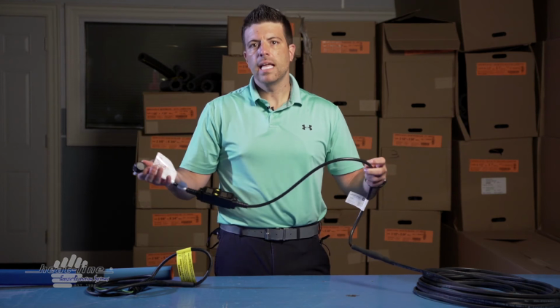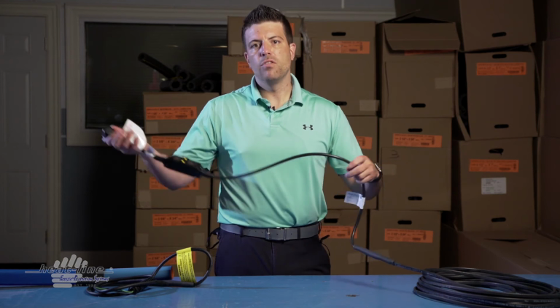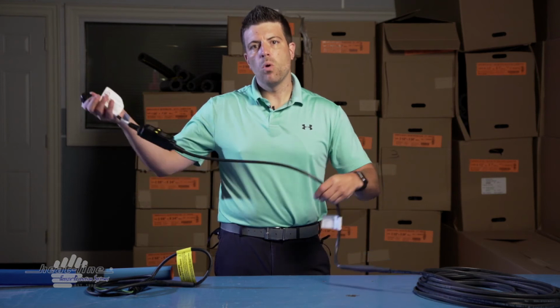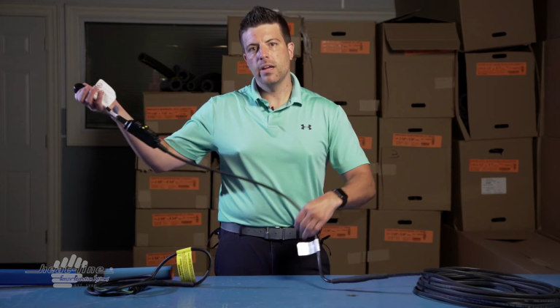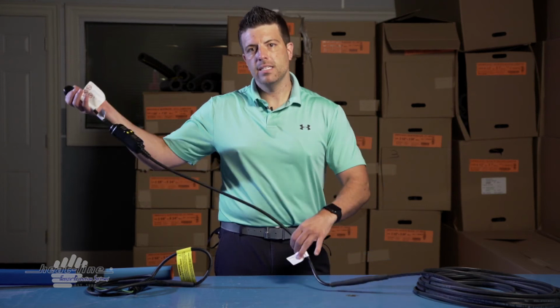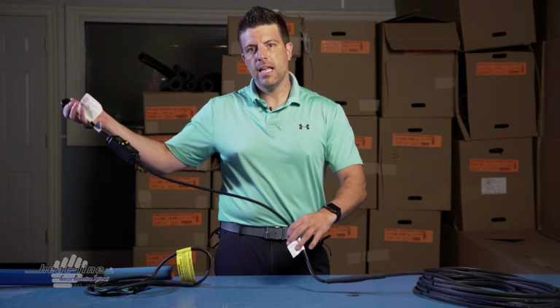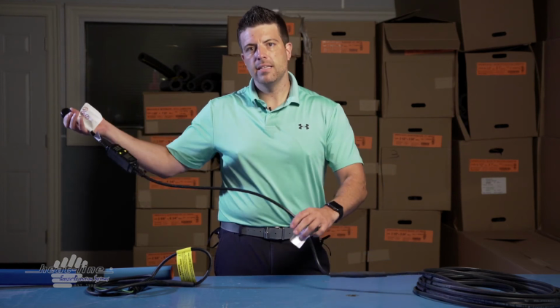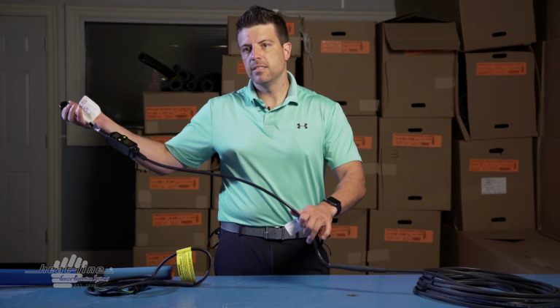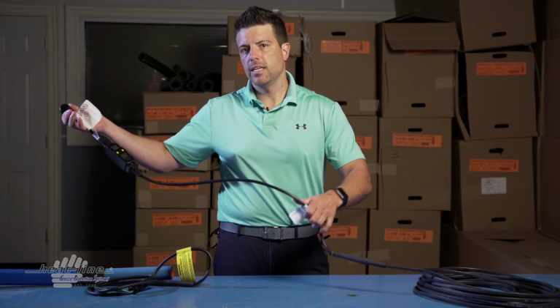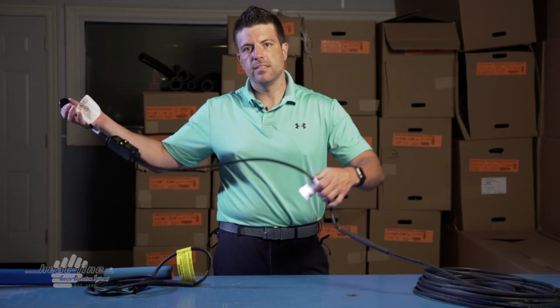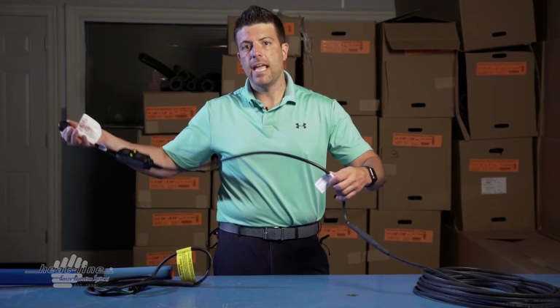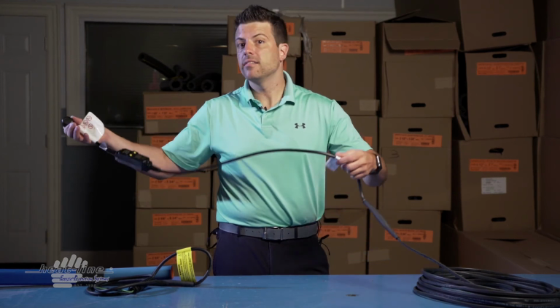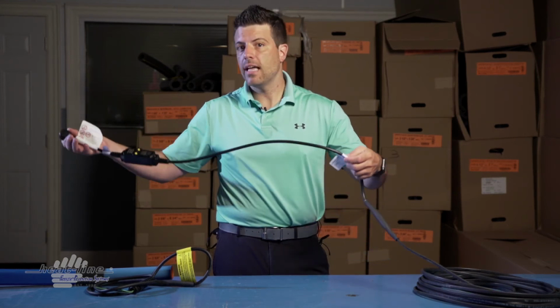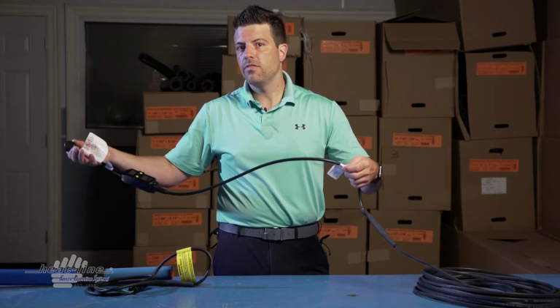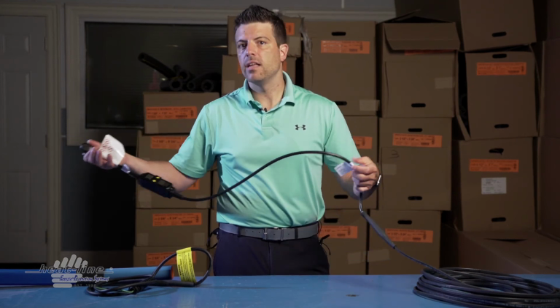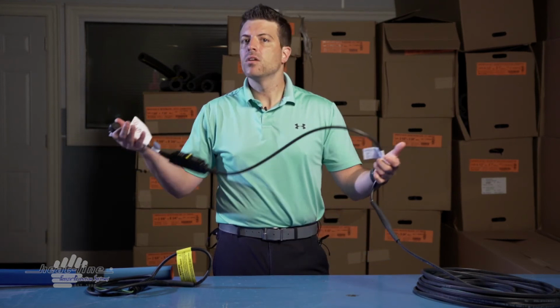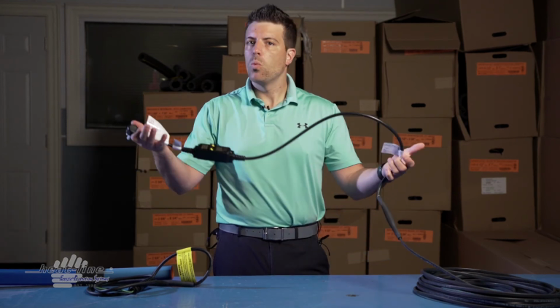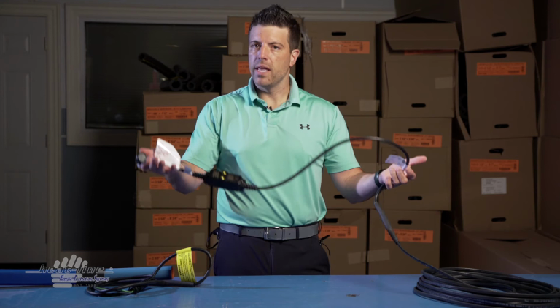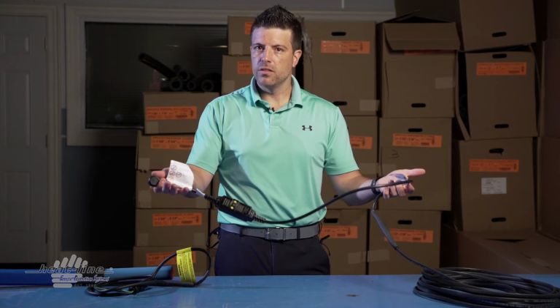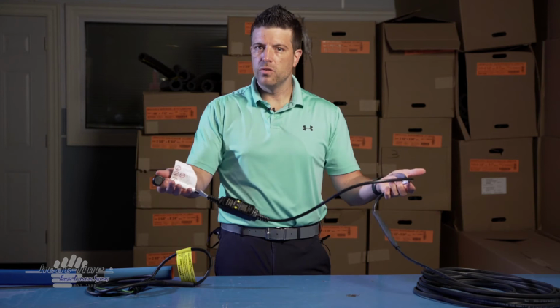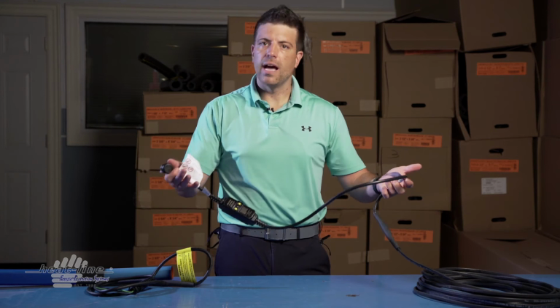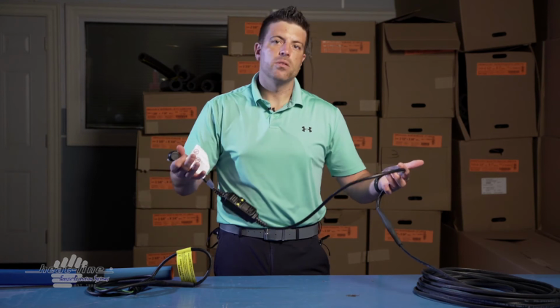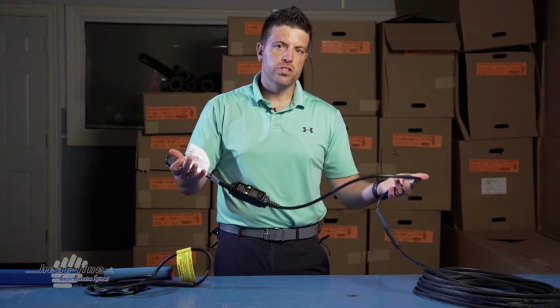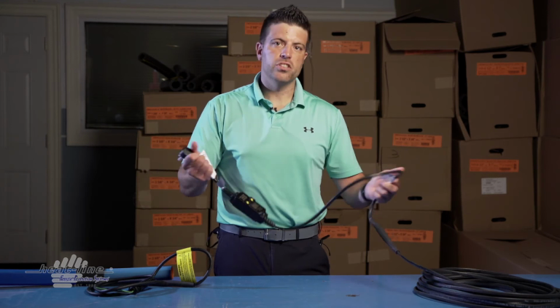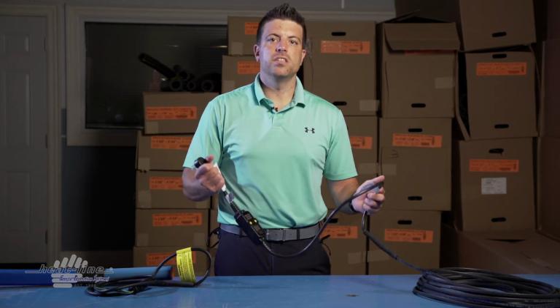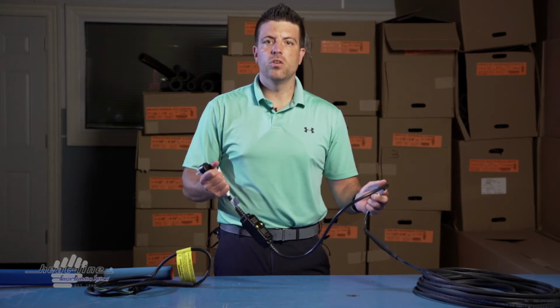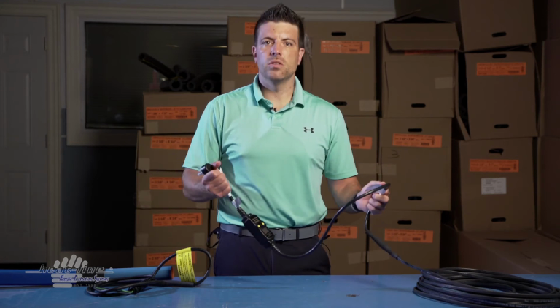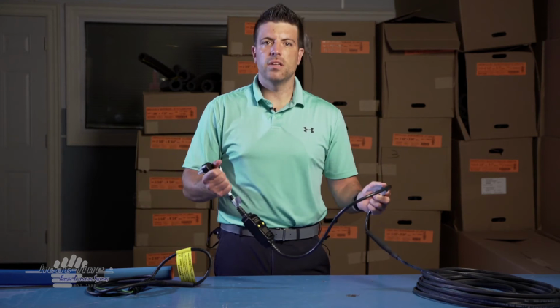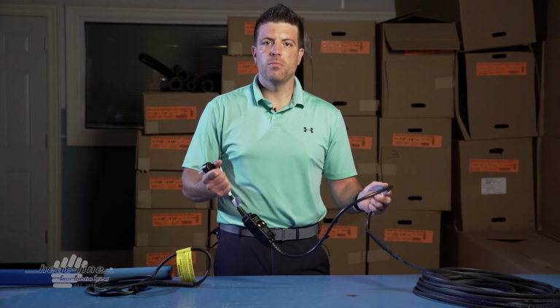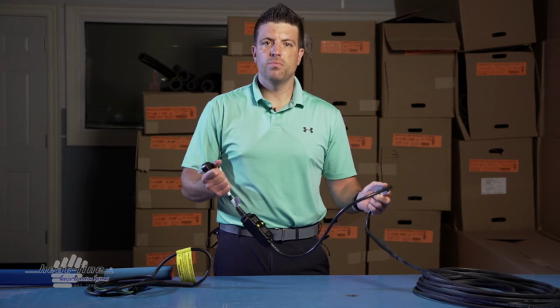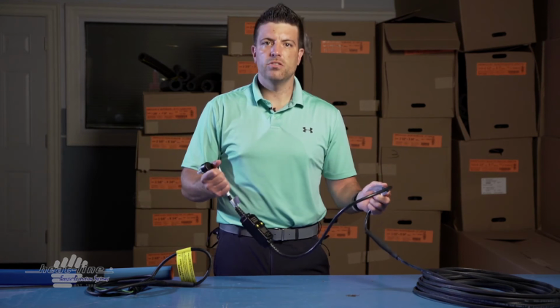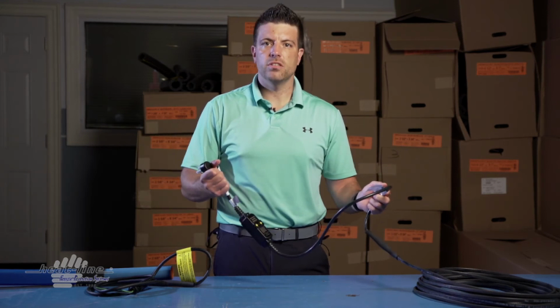If you want the lead extended to 6, 8, or 10 feet, we can do that. We just need to know at the time of purchase.